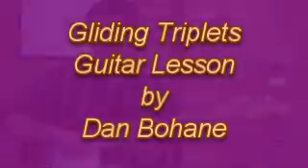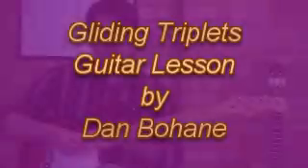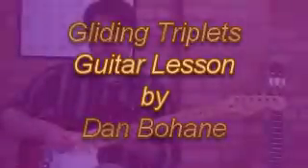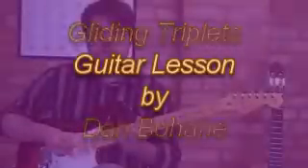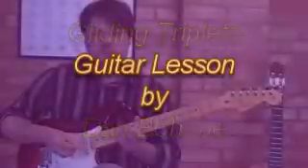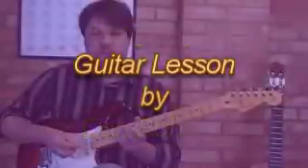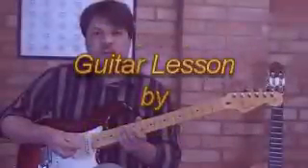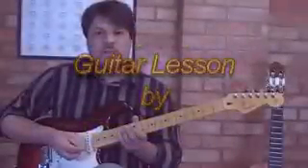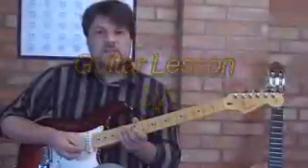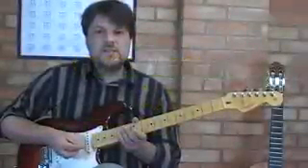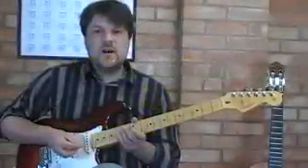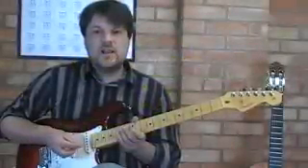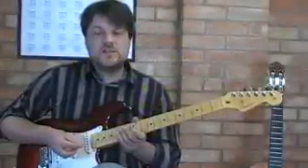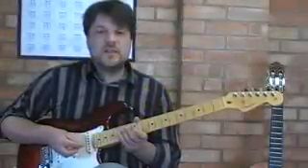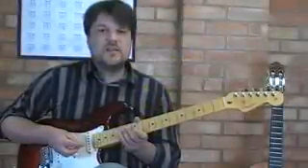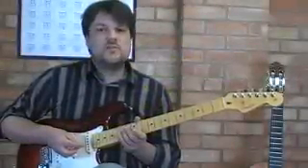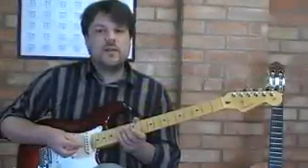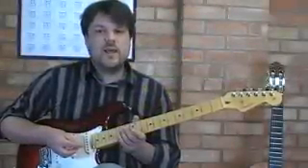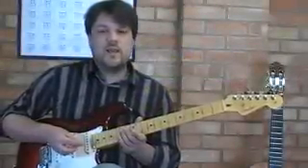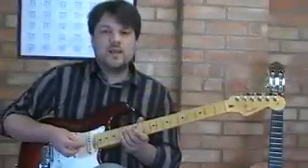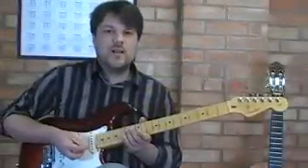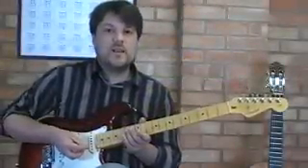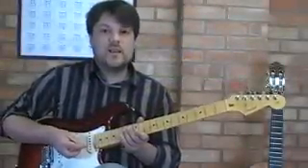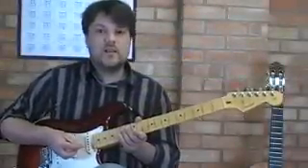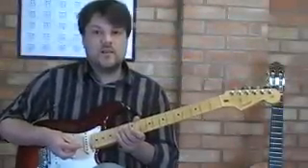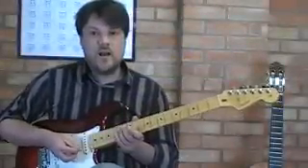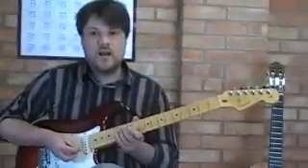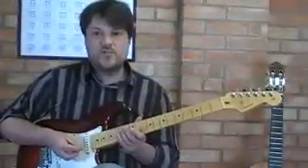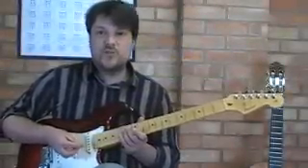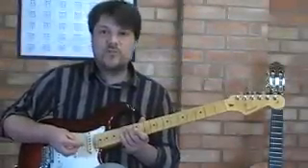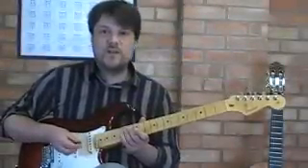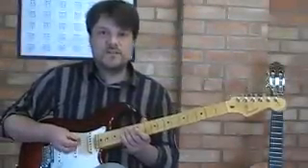Hello YouTube. This guitar lesson is on playing gliding triplet runs.